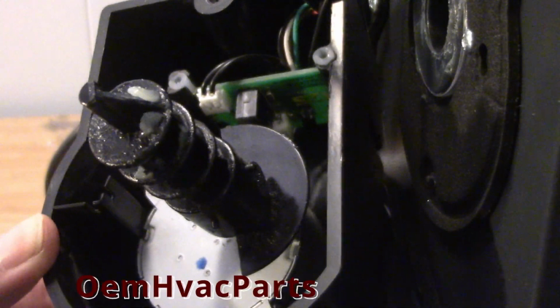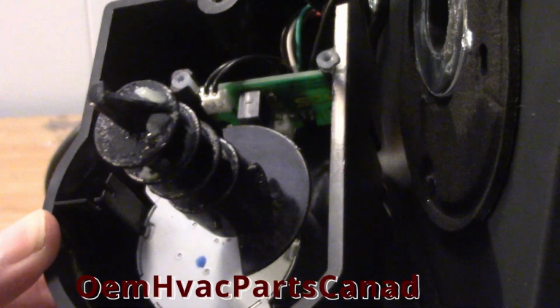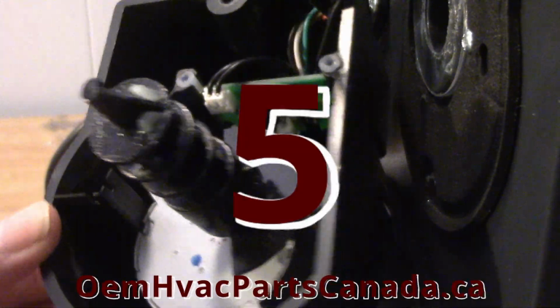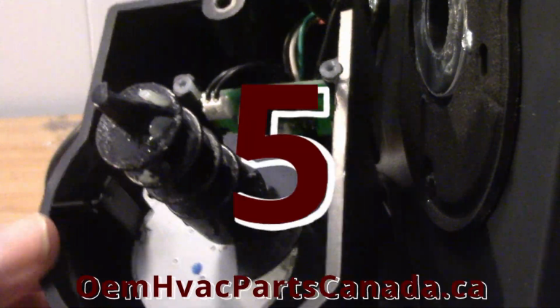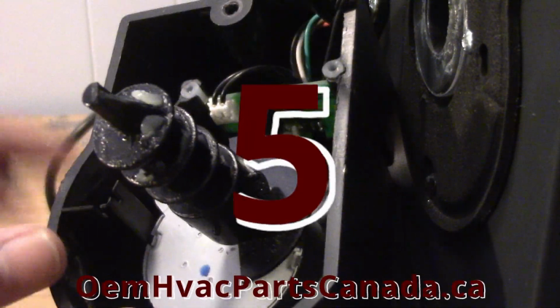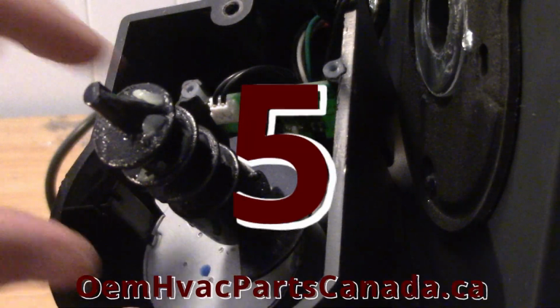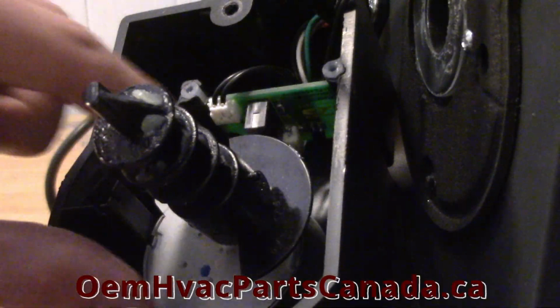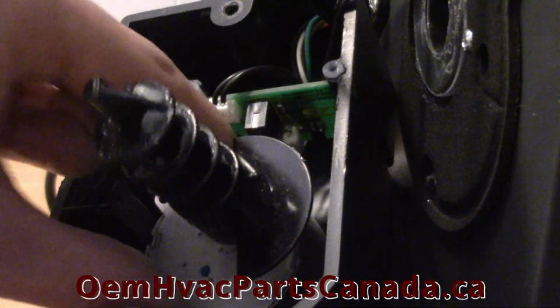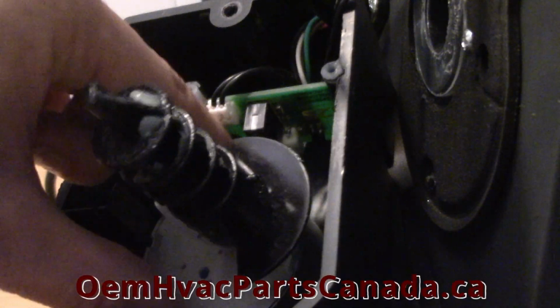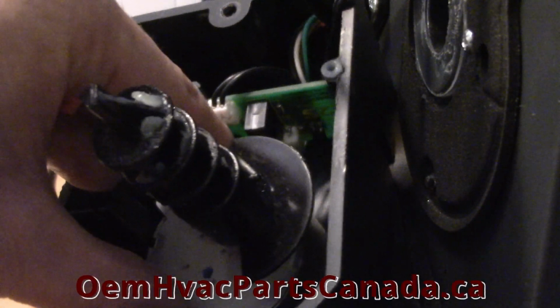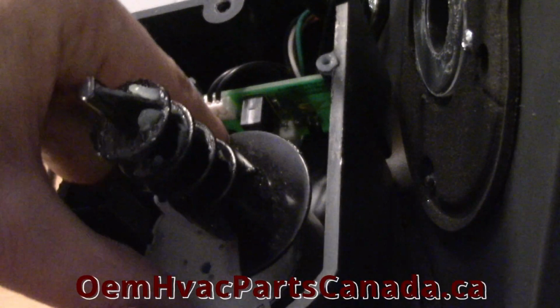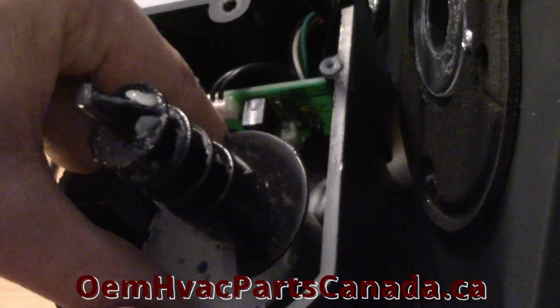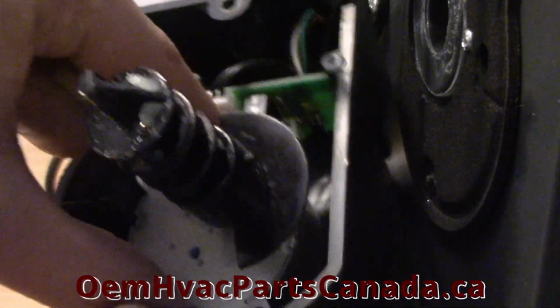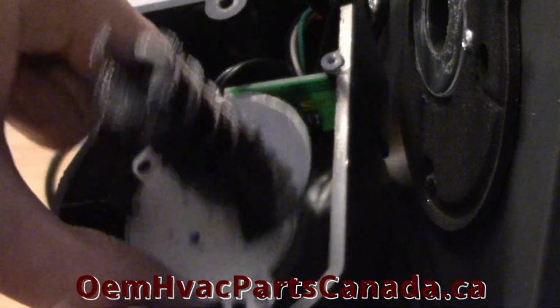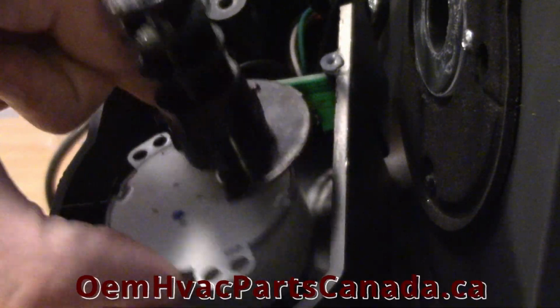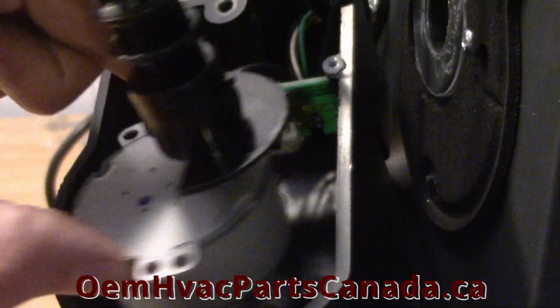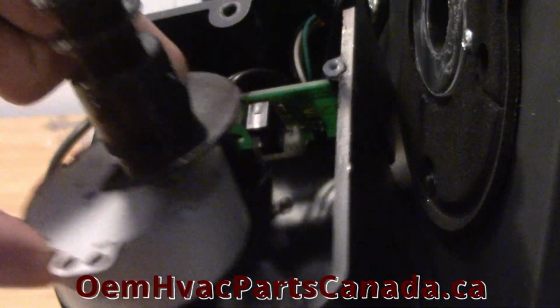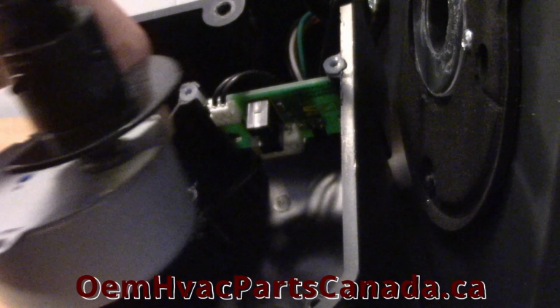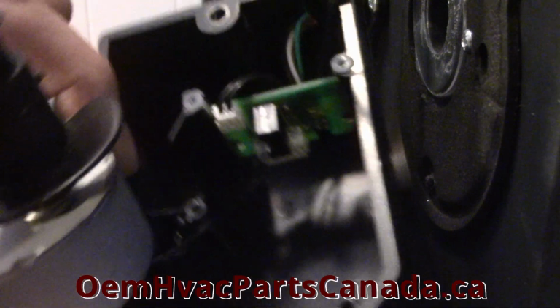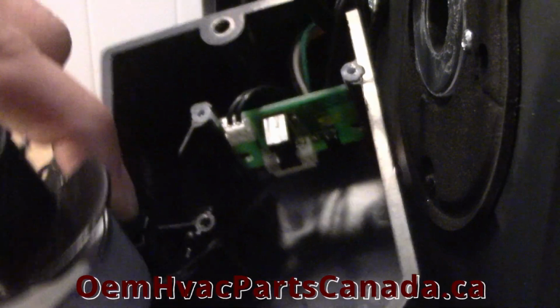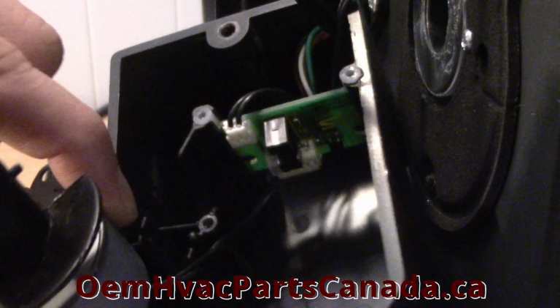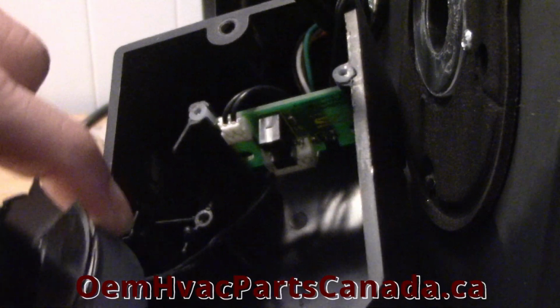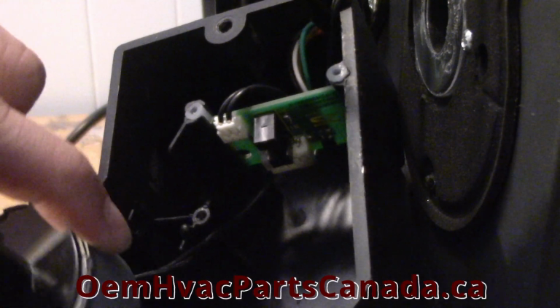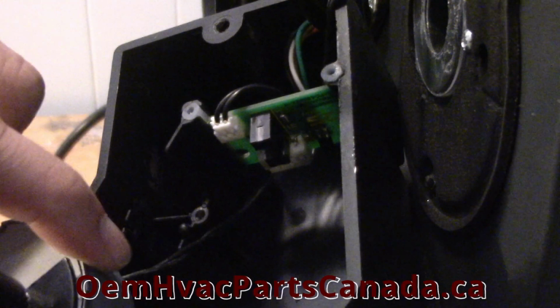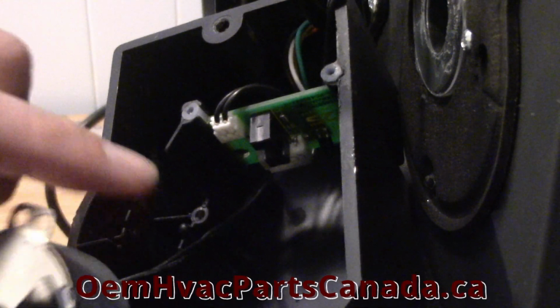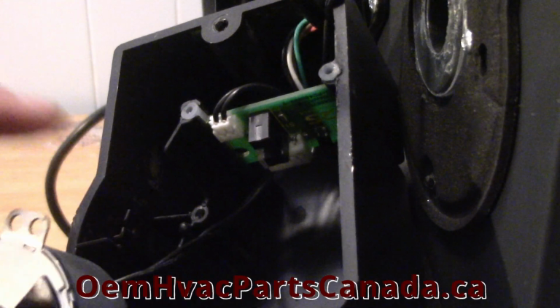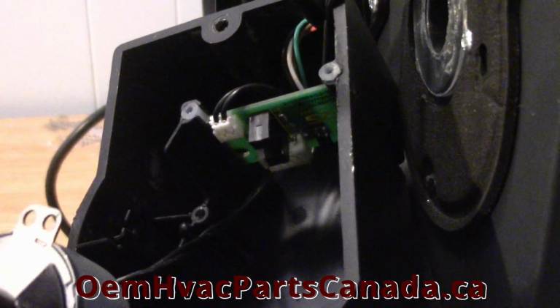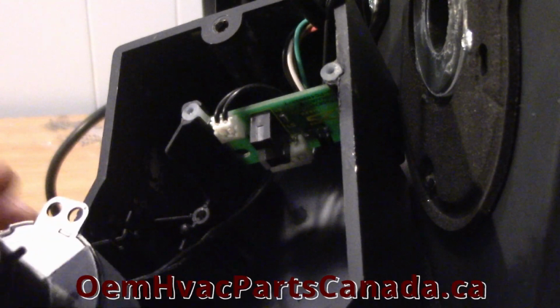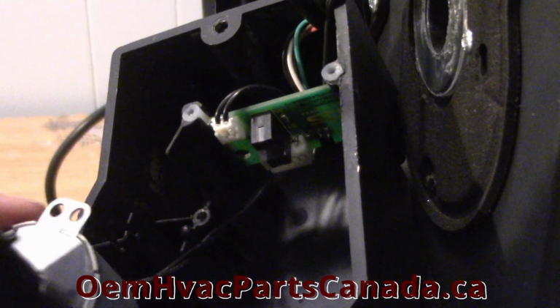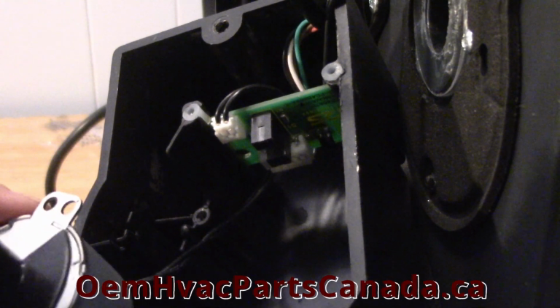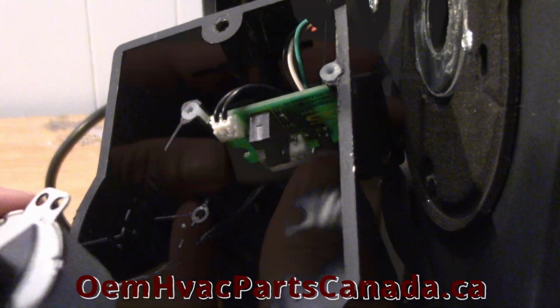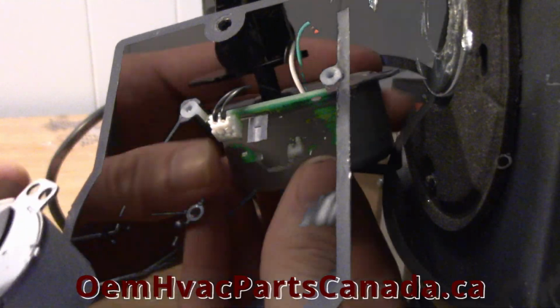Step 5: Gently finesse the damper motor out of its secure position, from both the casing and the electronic board.